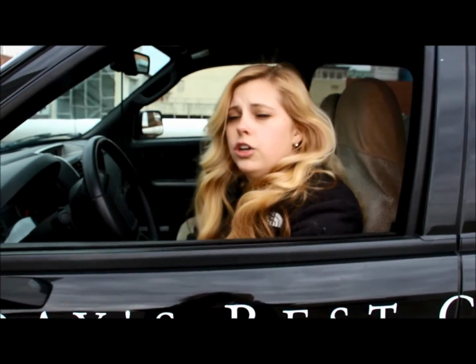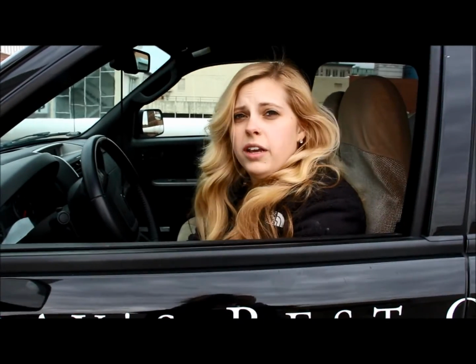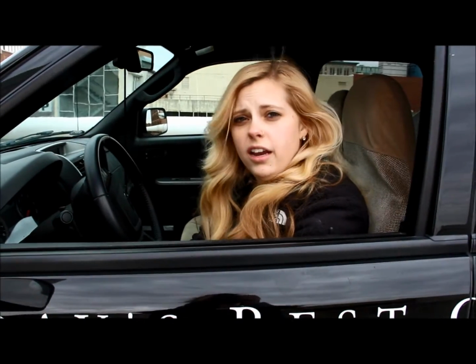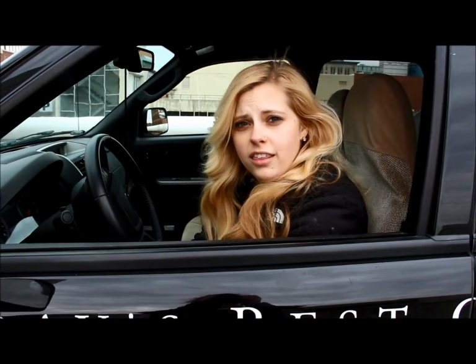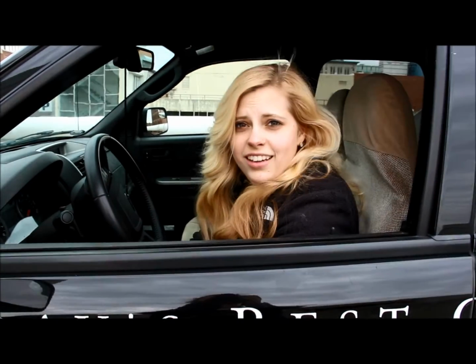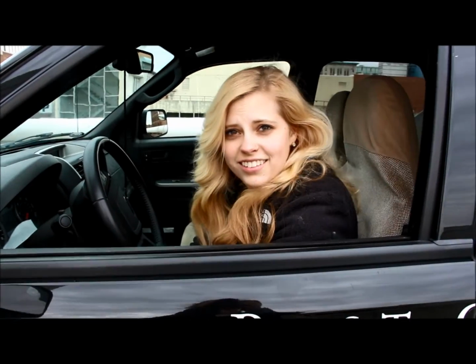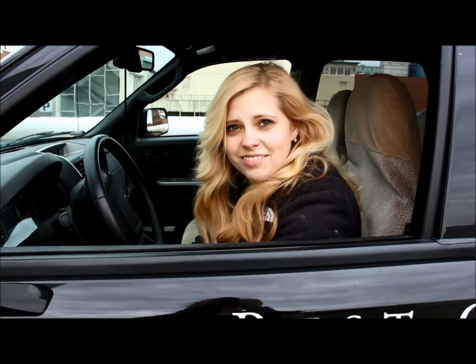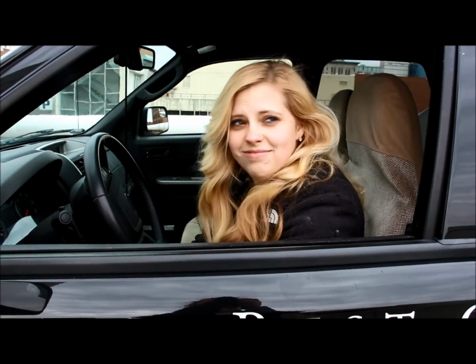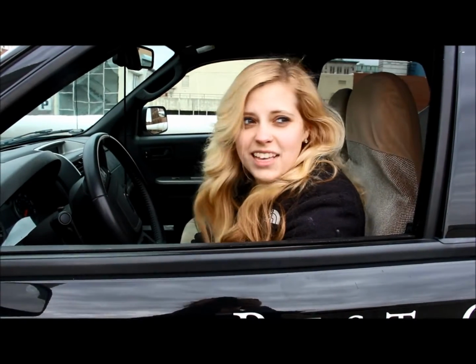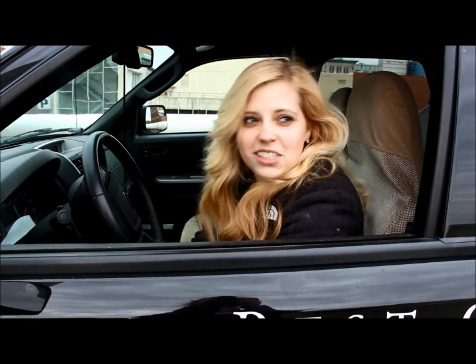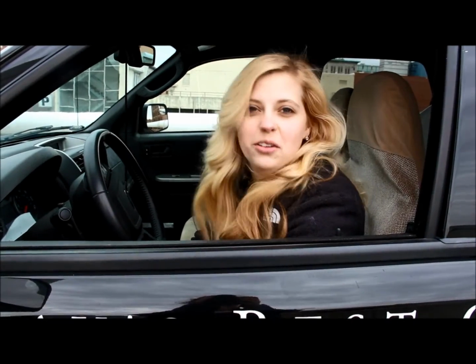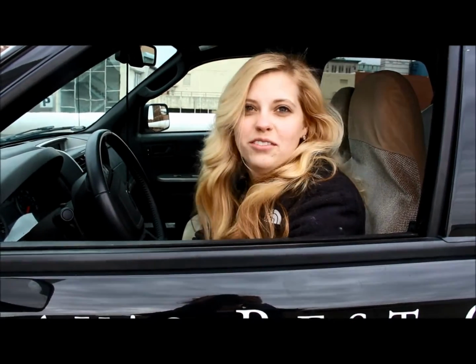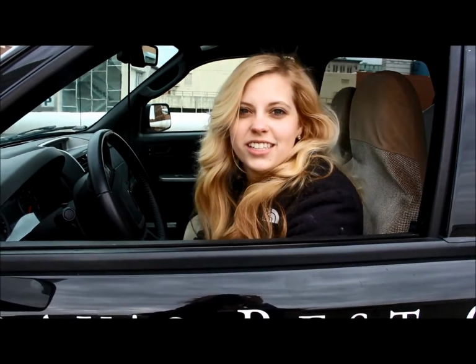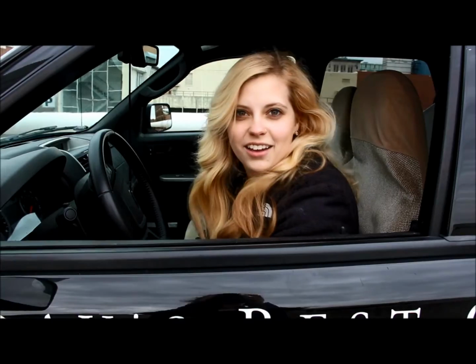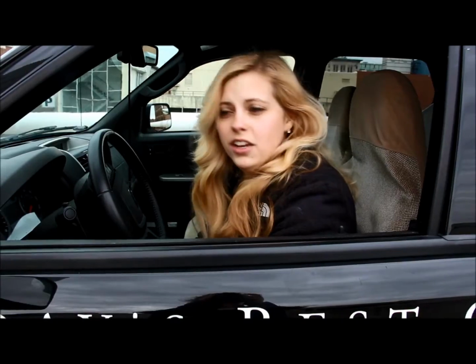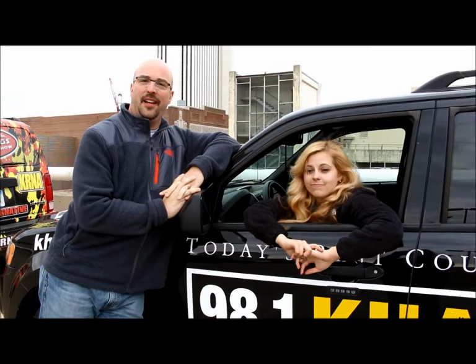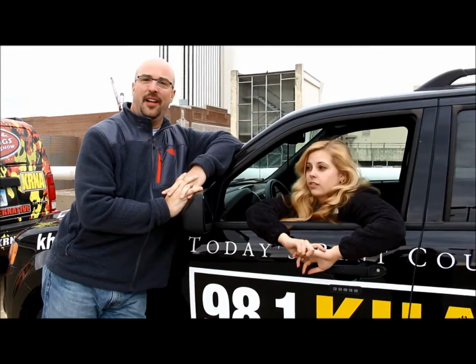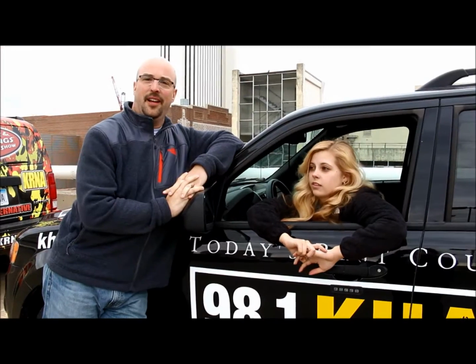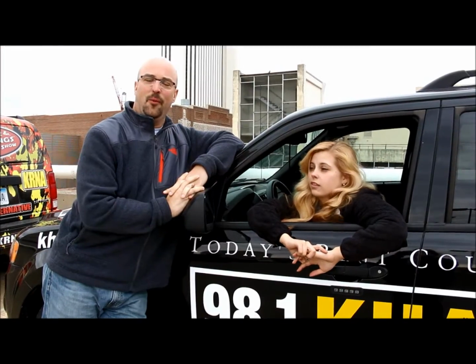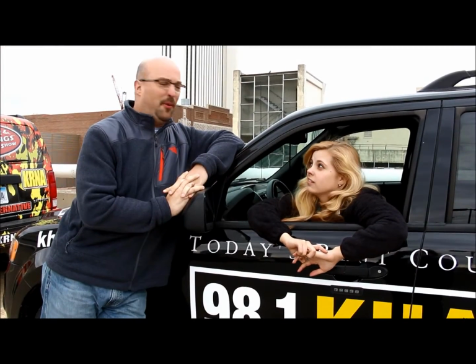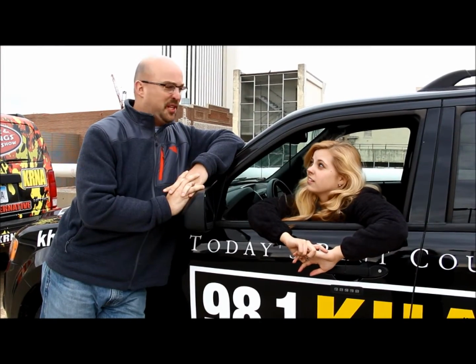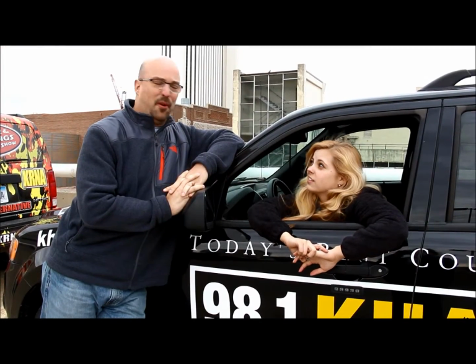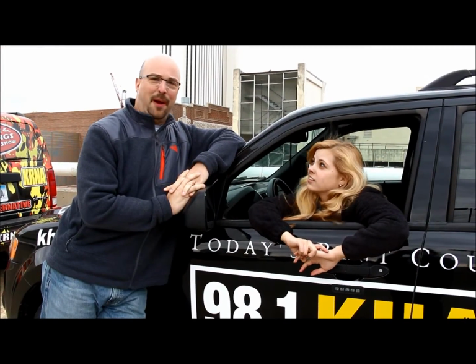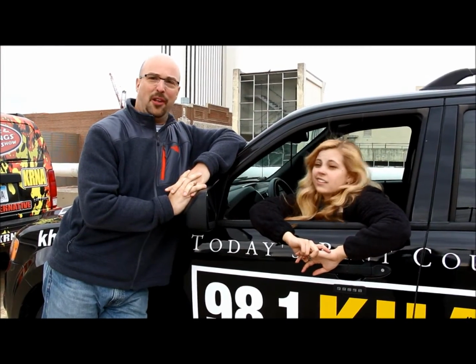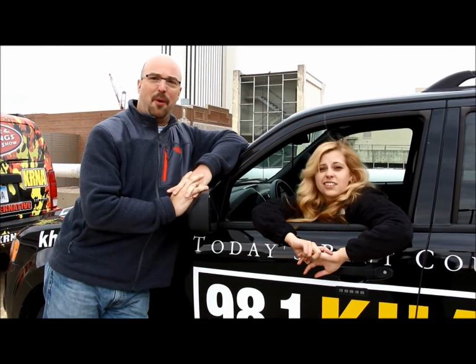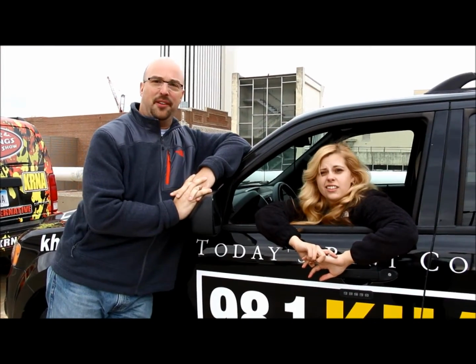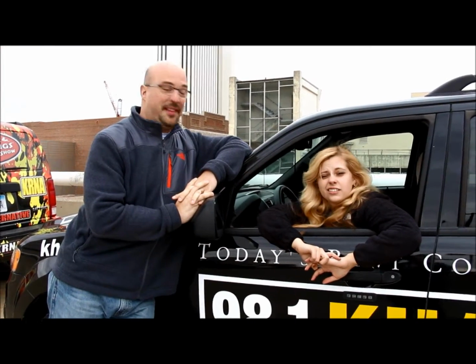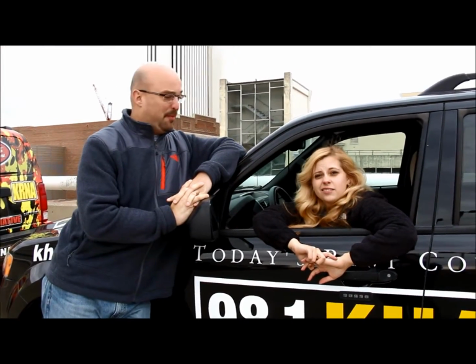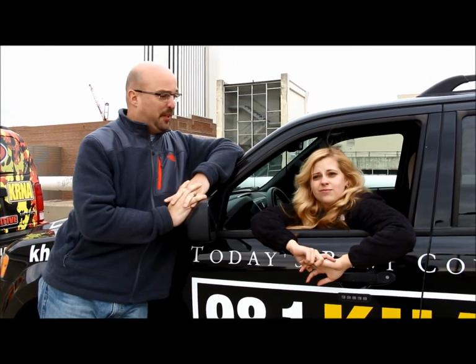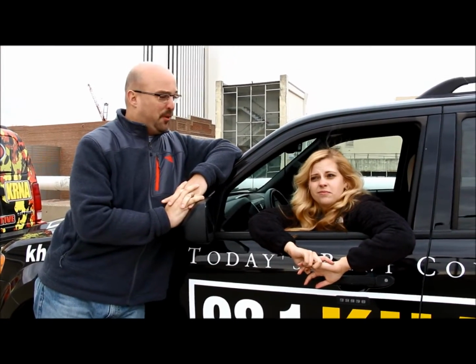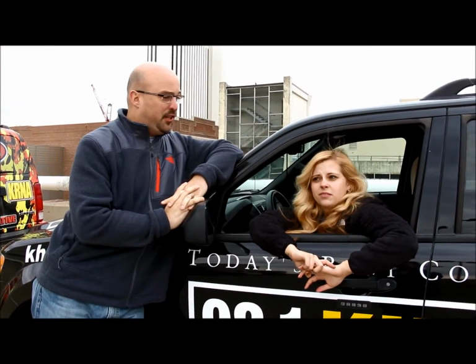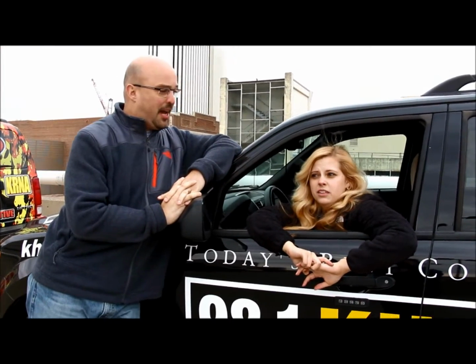Don't hit anything. That's the only advice I have. We just both parallel parked. I think we both did a pretty good job.